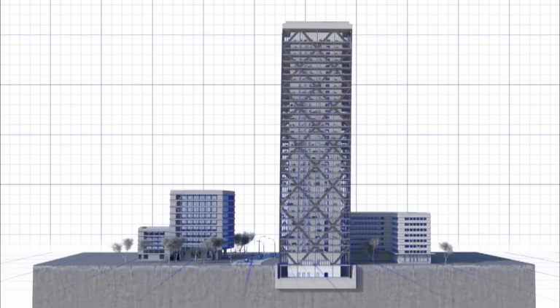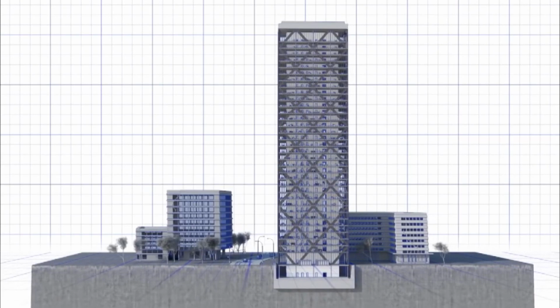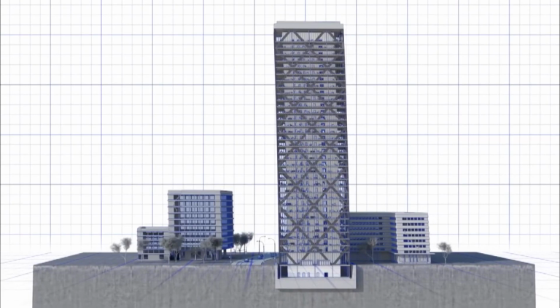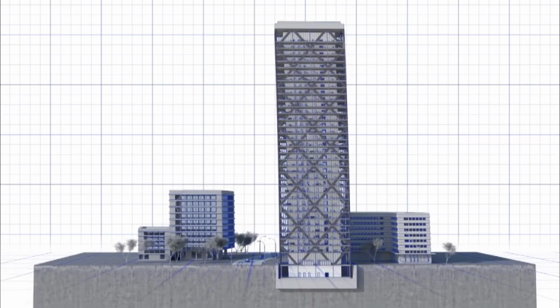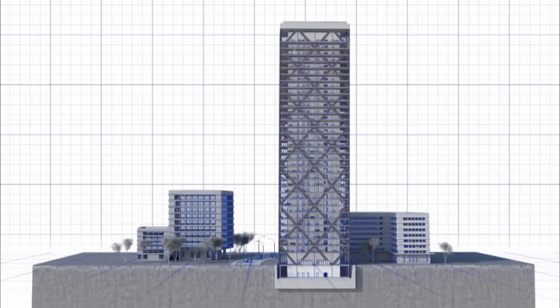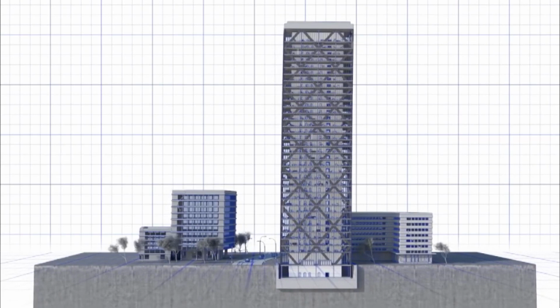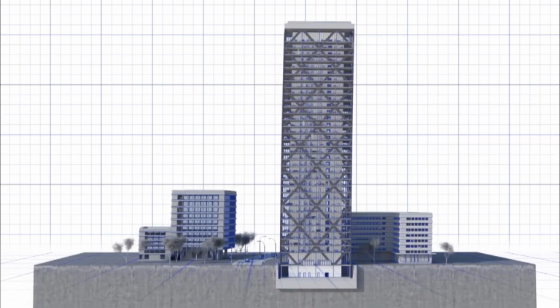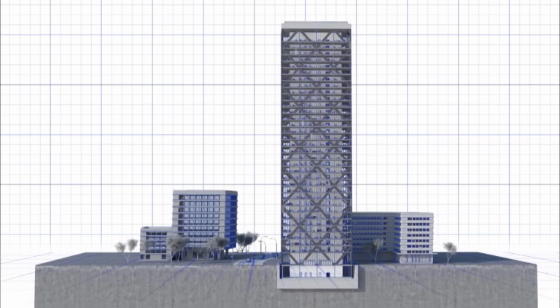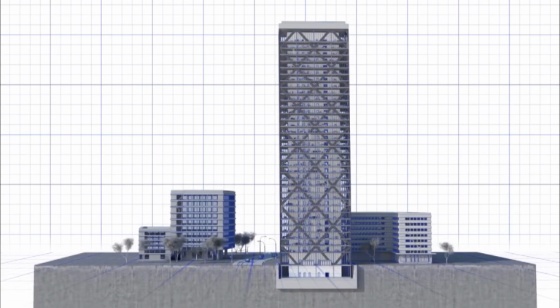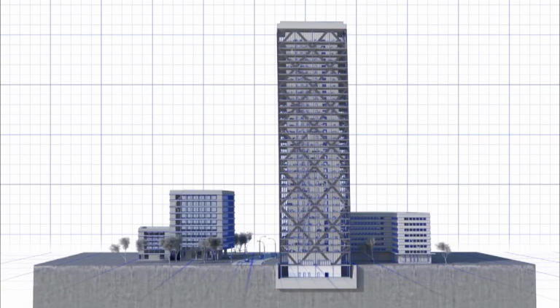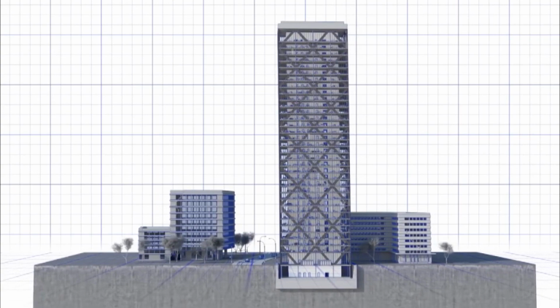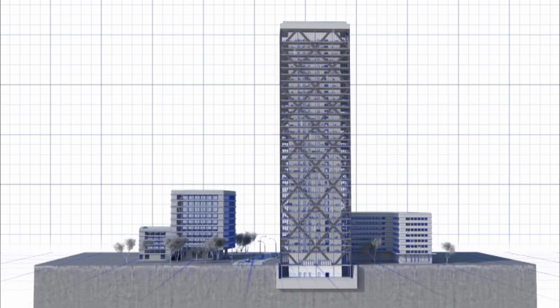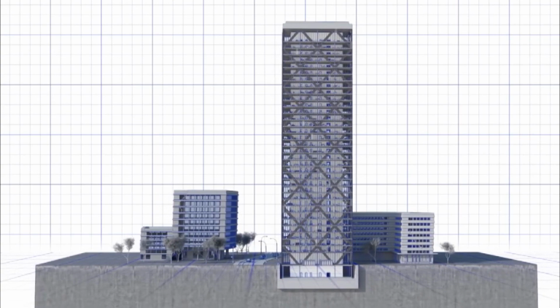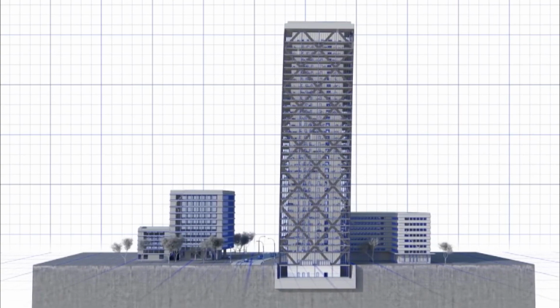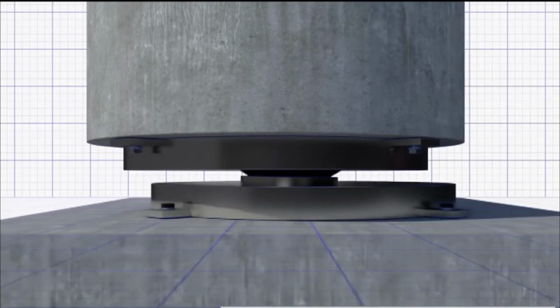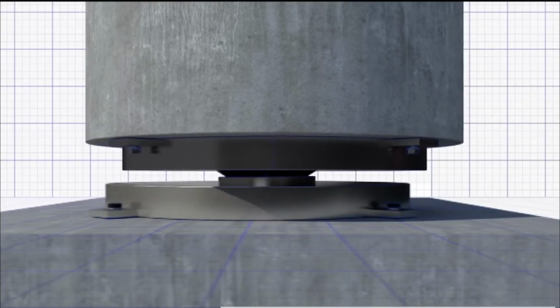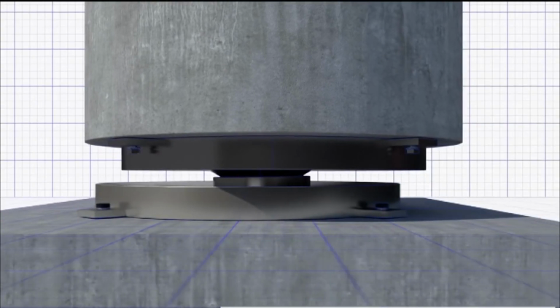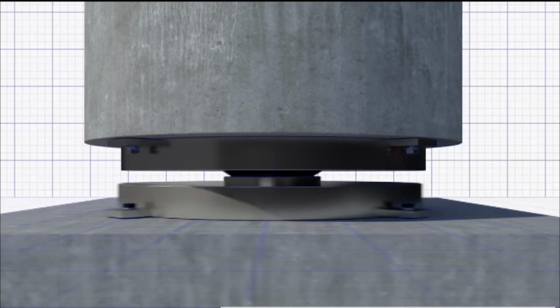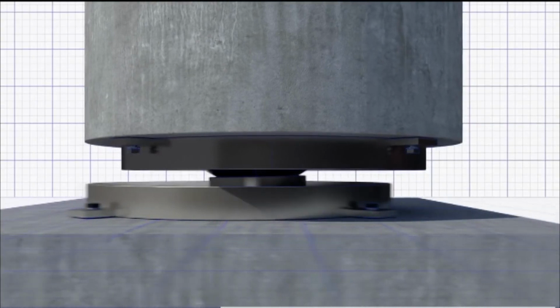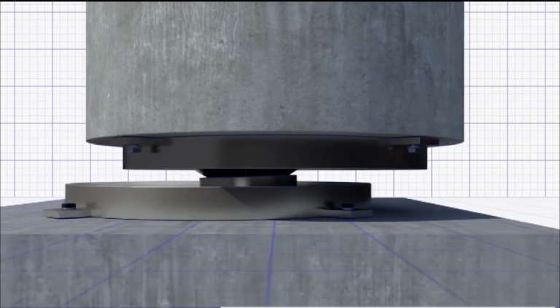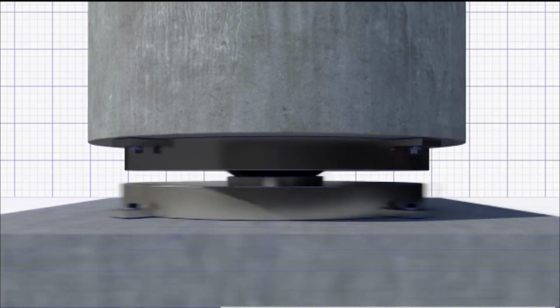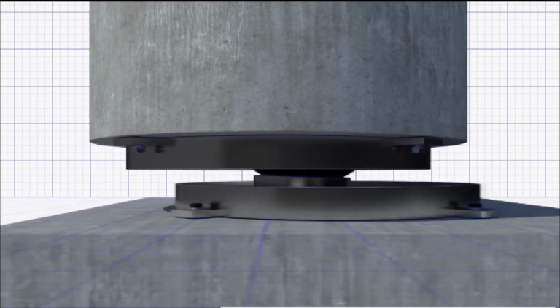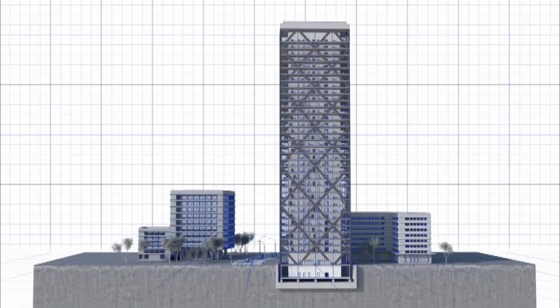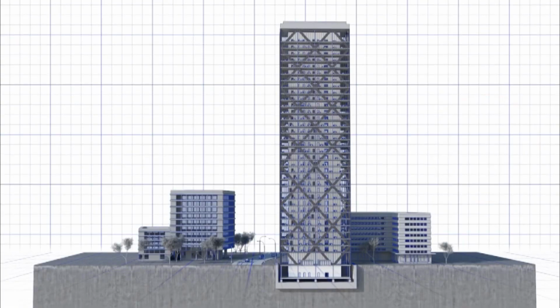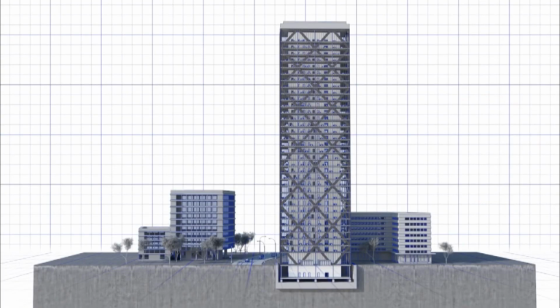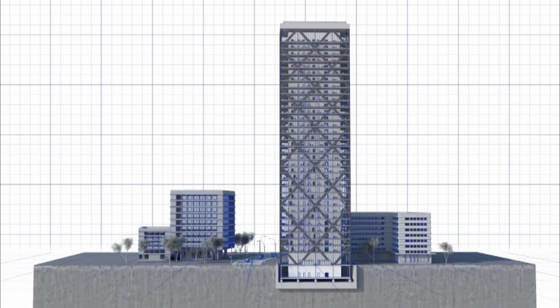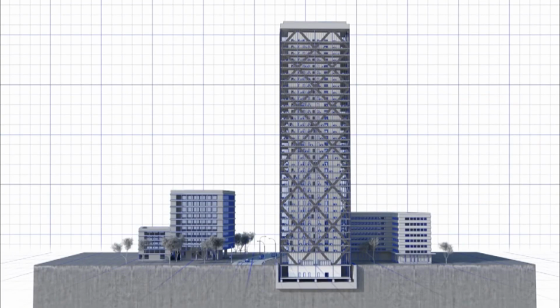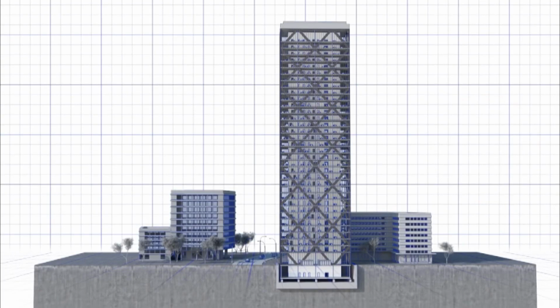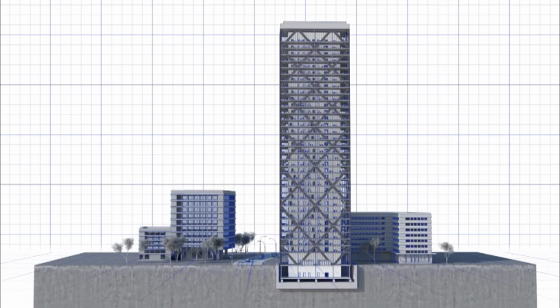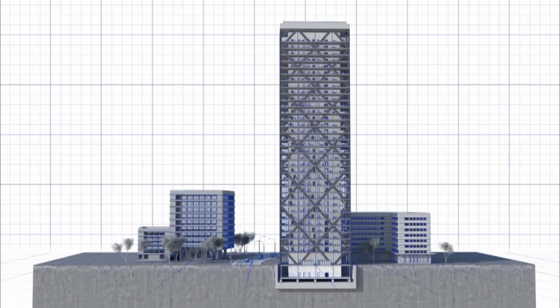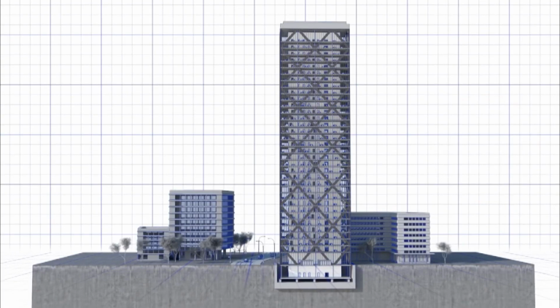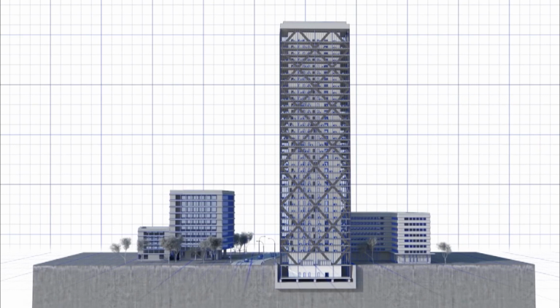In the event of an earthquake, instead of shaking violently, the building will instead sway gently back and forth, kind of like a pendulum.